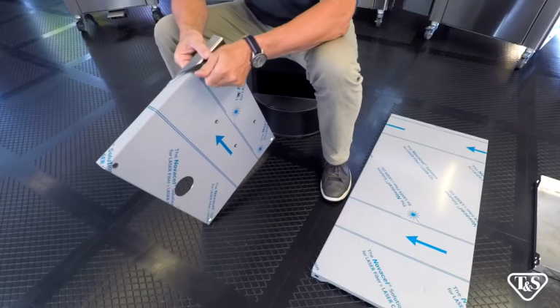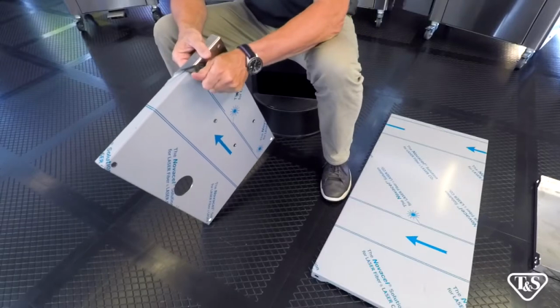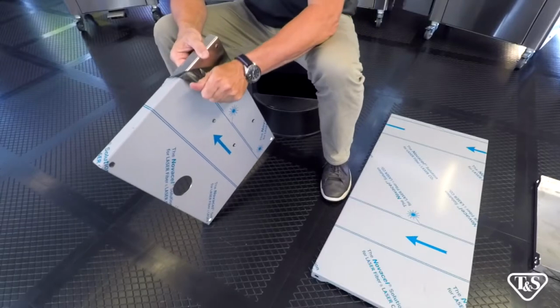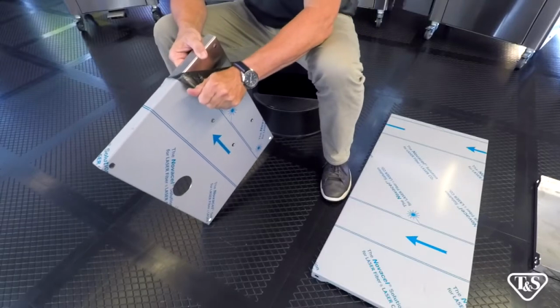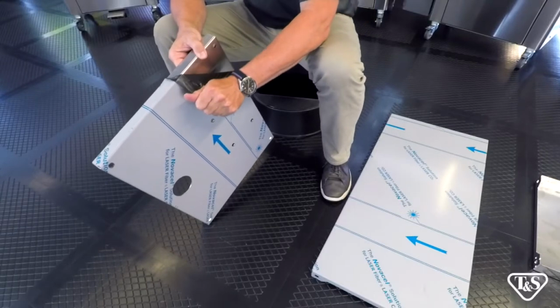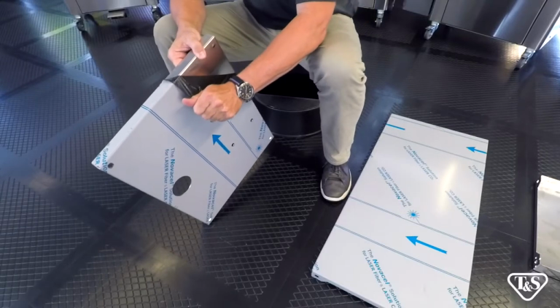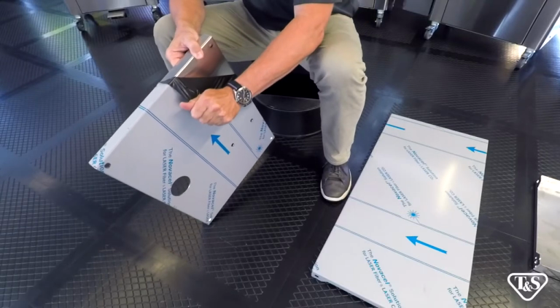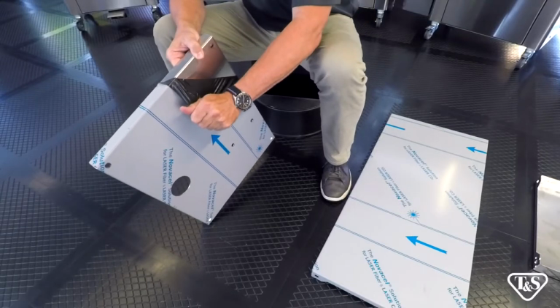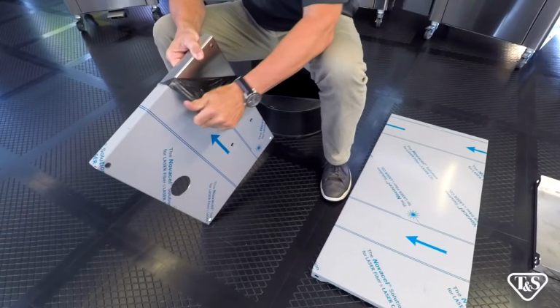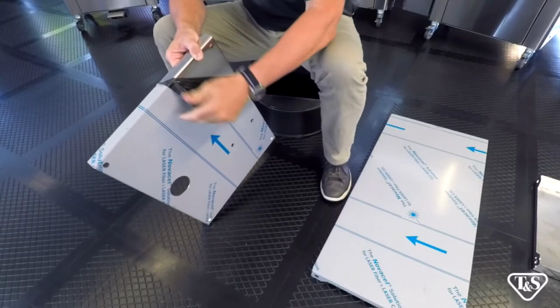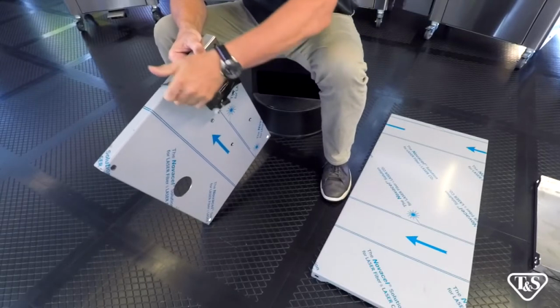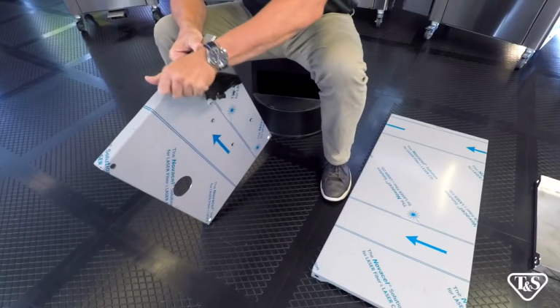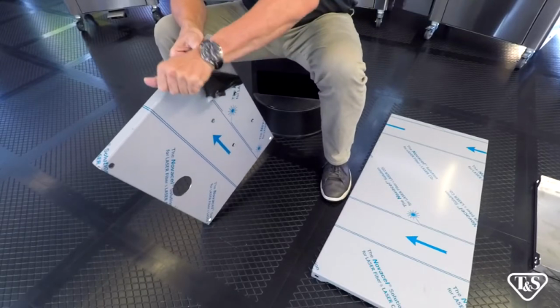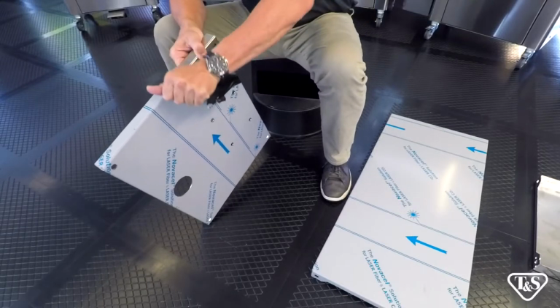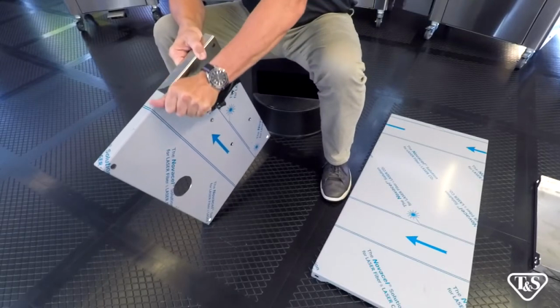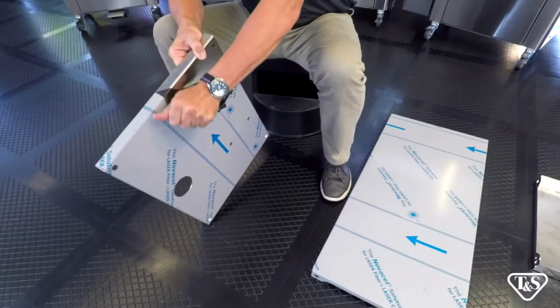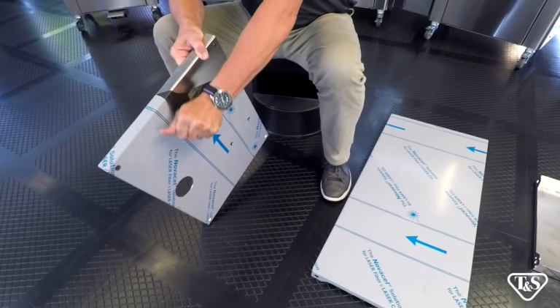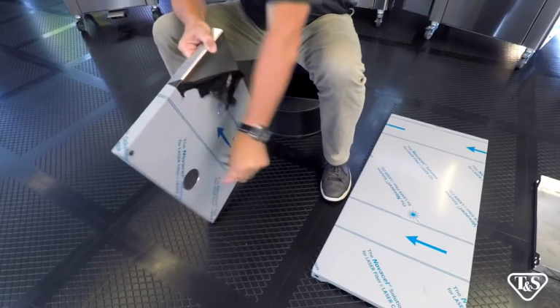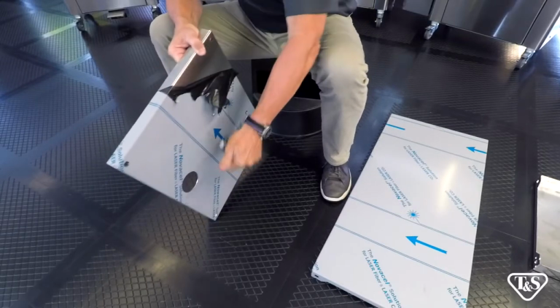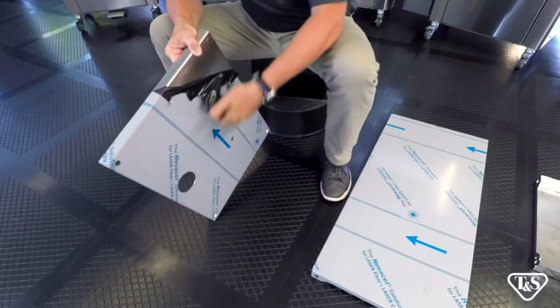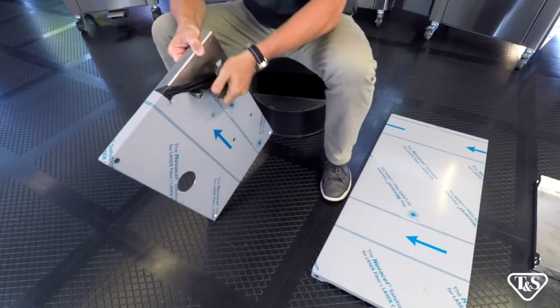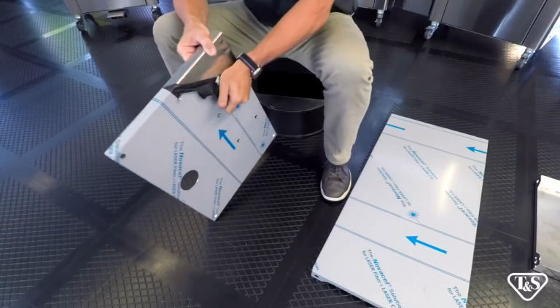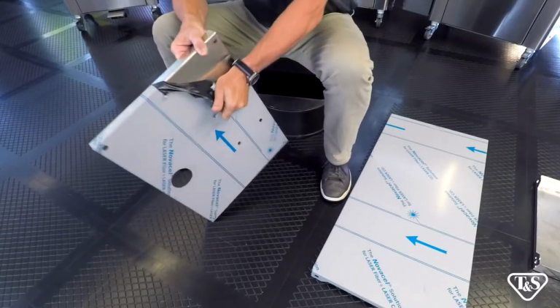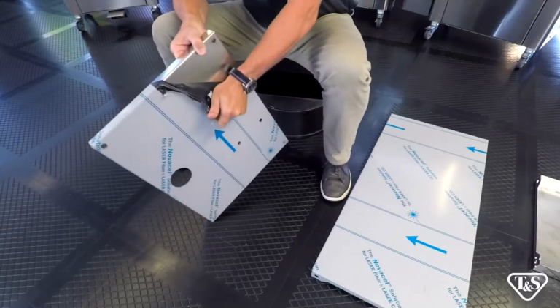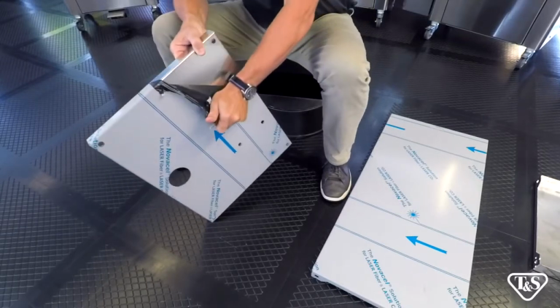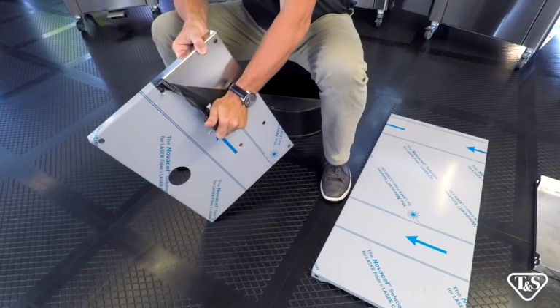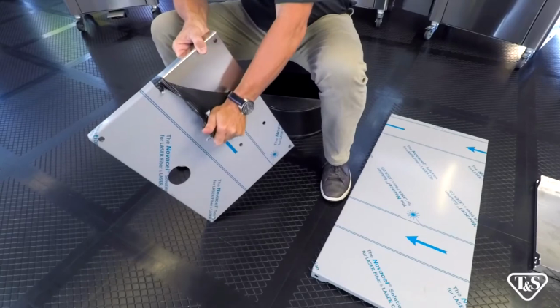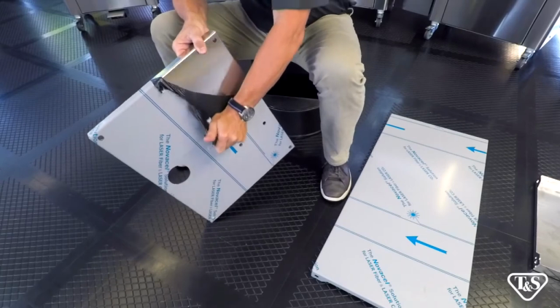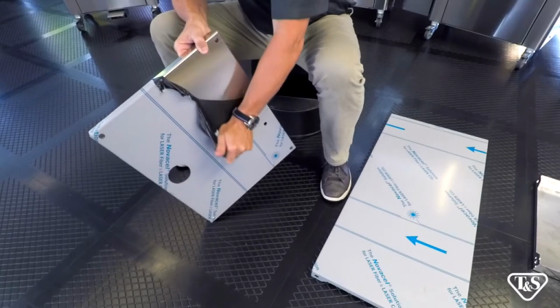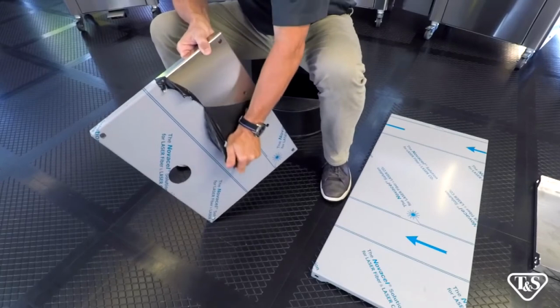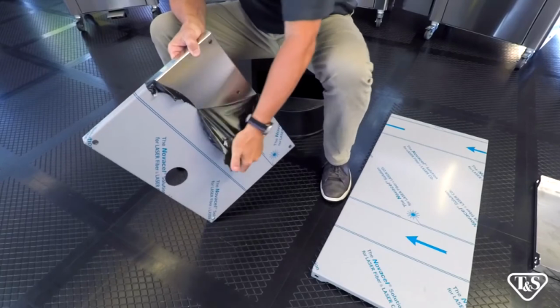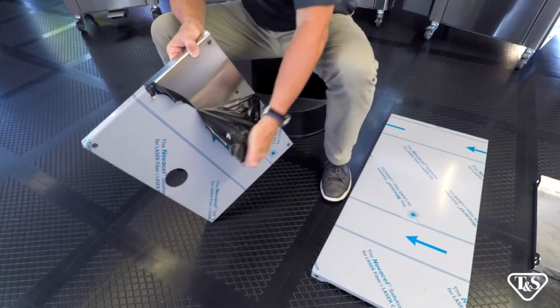Let's start by removing all the protective covering. We leave this on to protect the stainless steel during shipment.